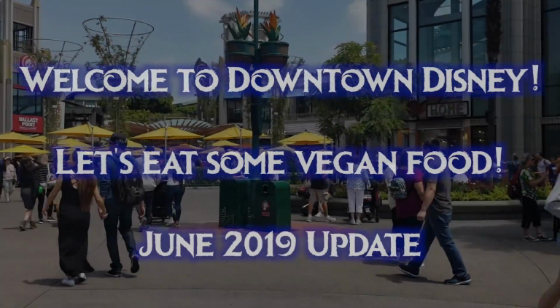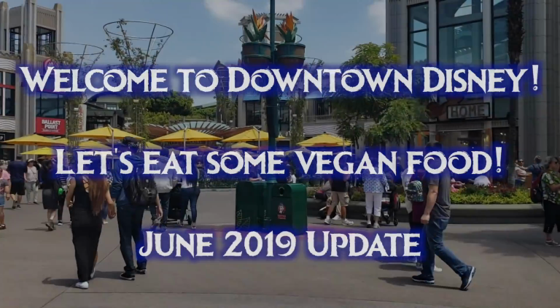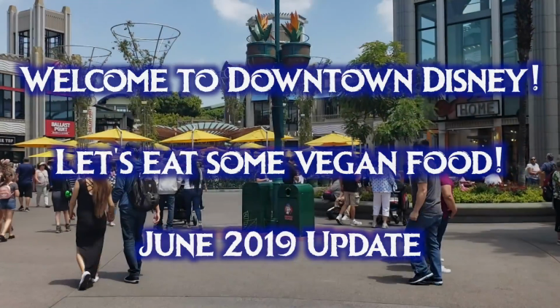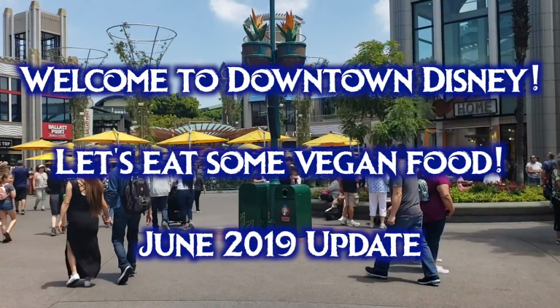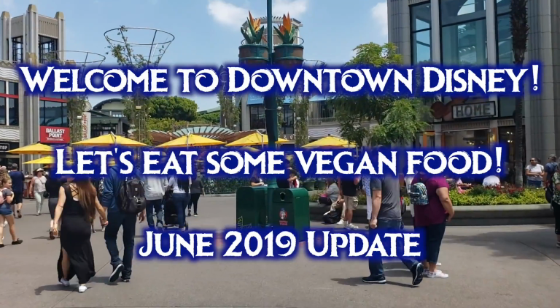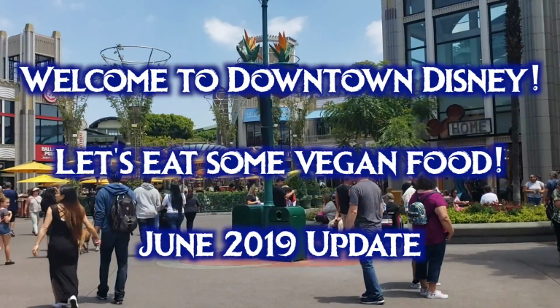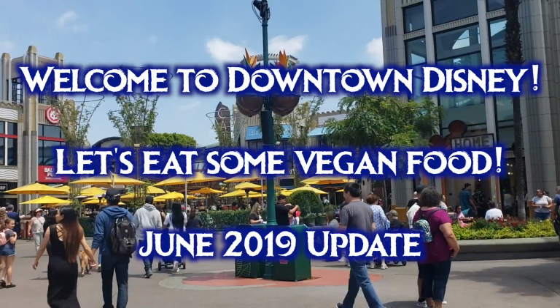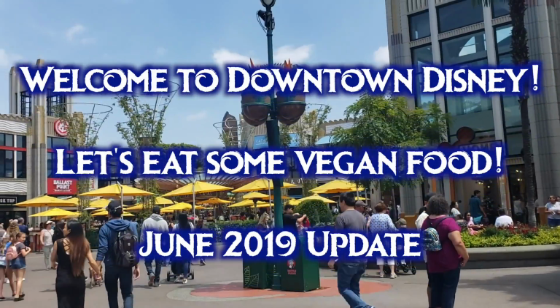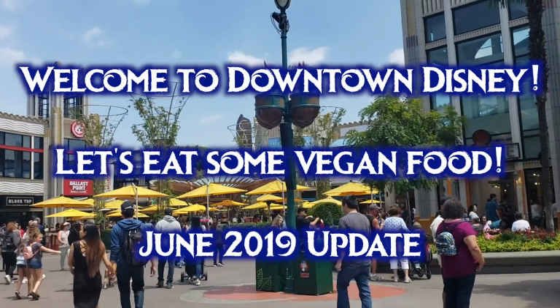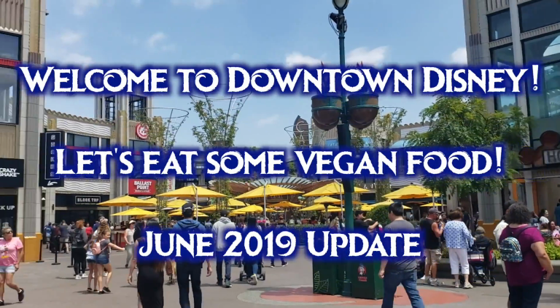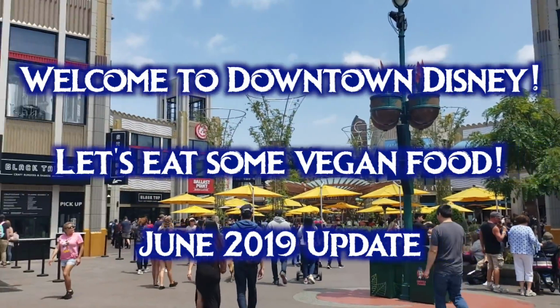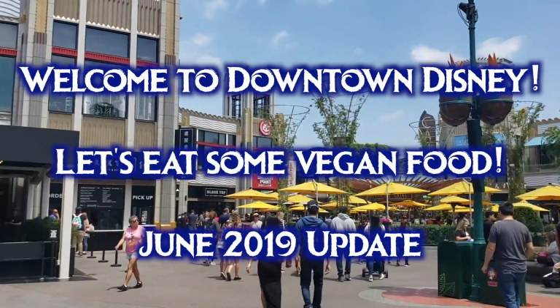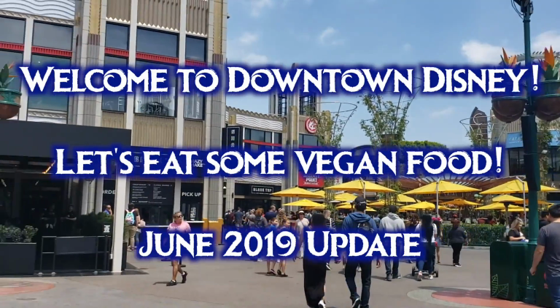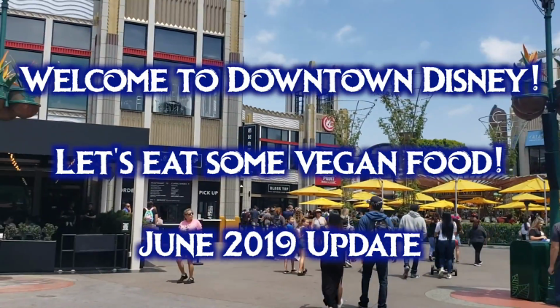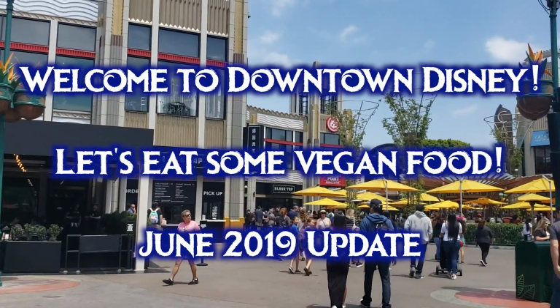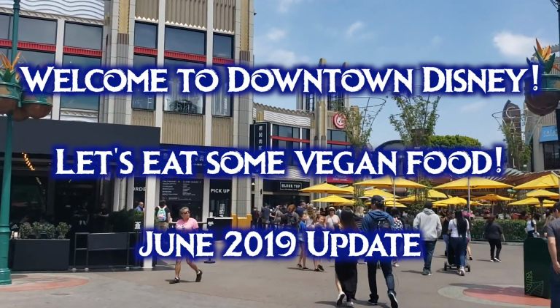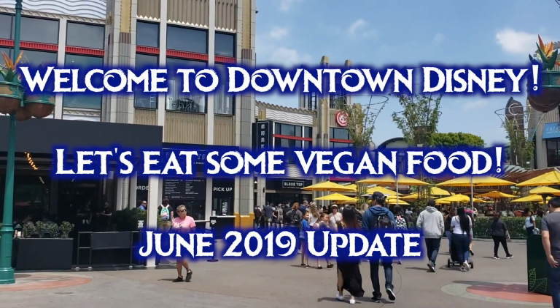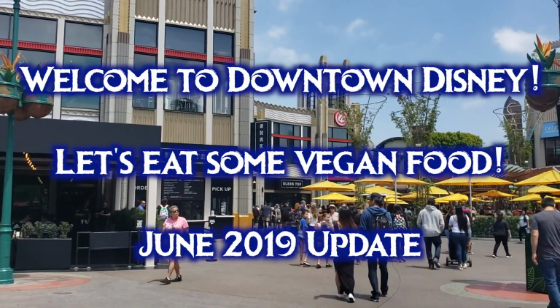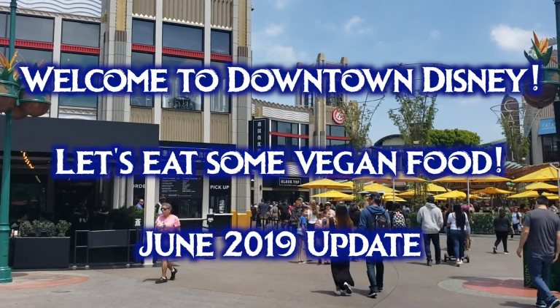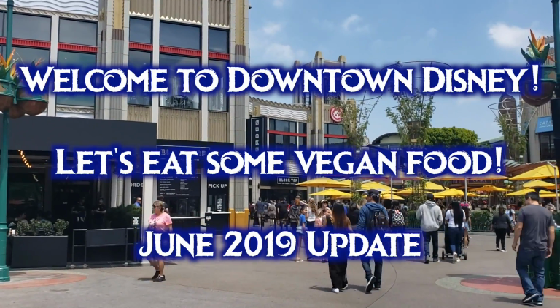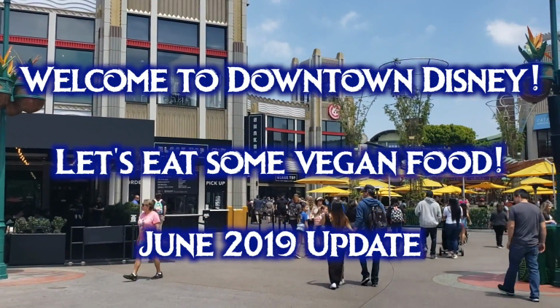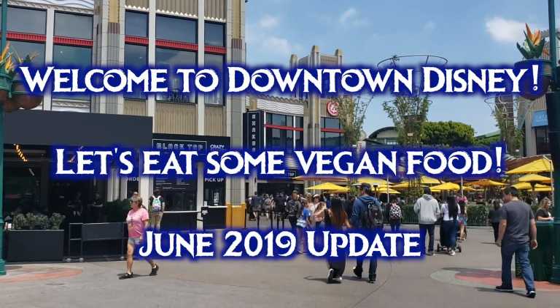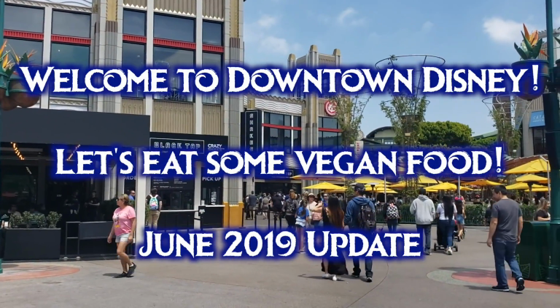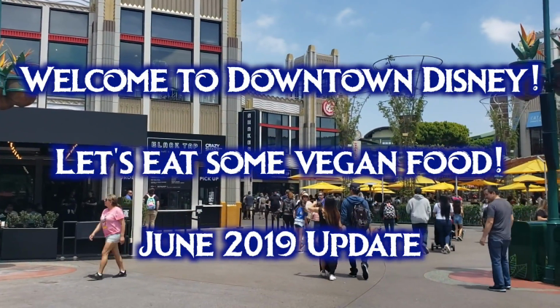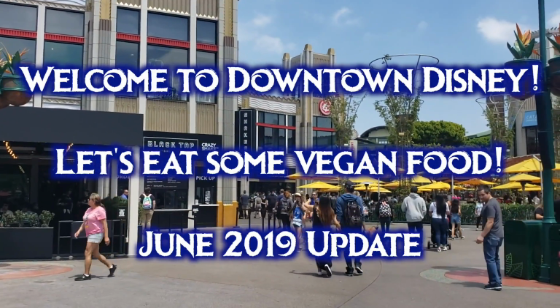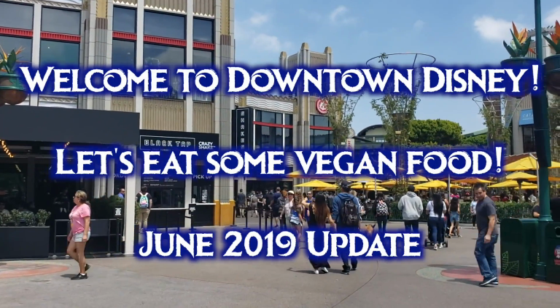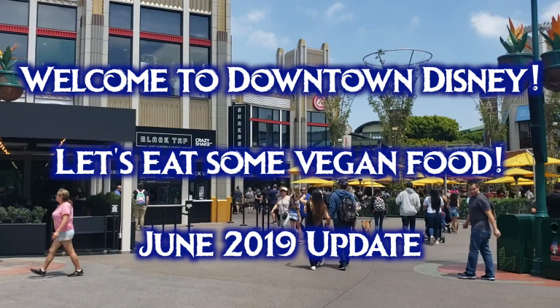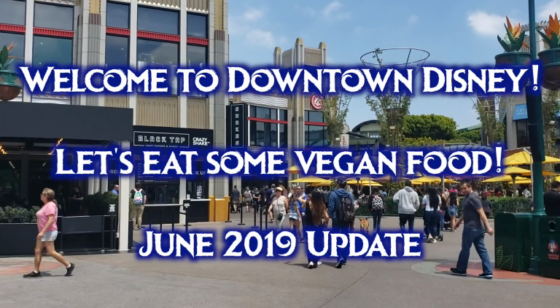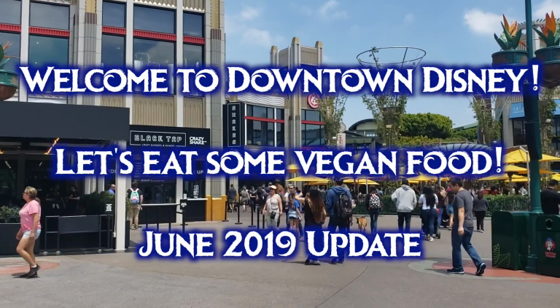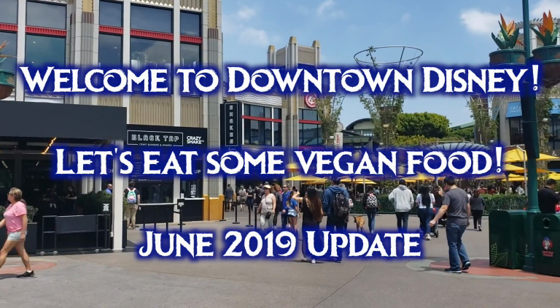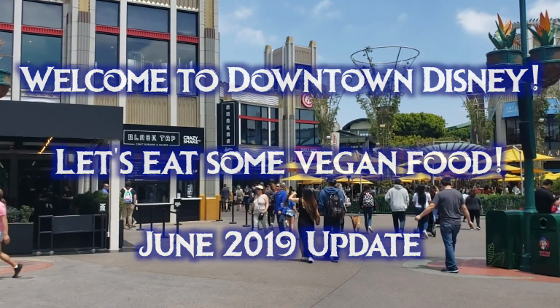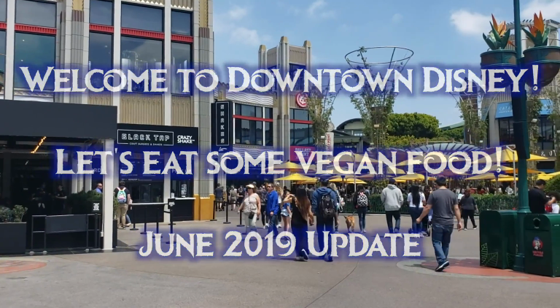Welcome to Downtown Disney! Let's eat some vegan food! These are all of the options to the best of my knowledge as of June 2019.